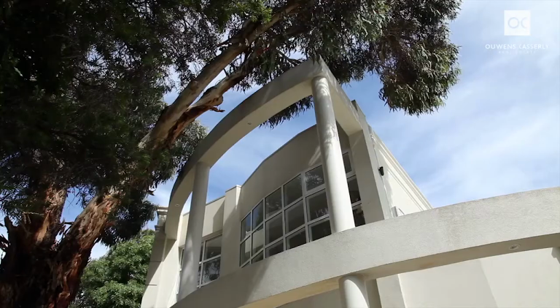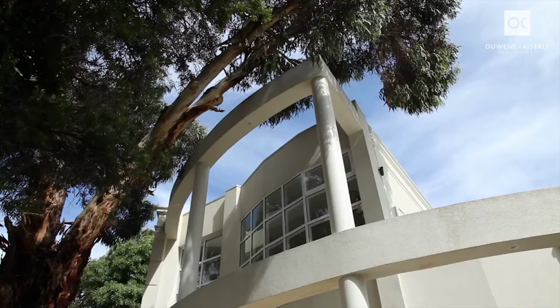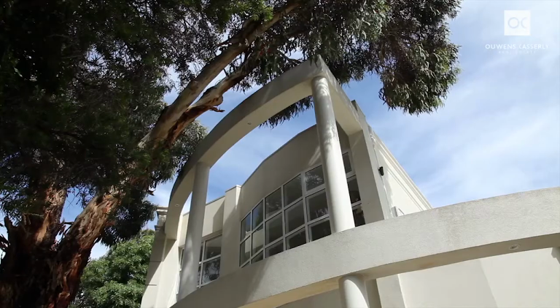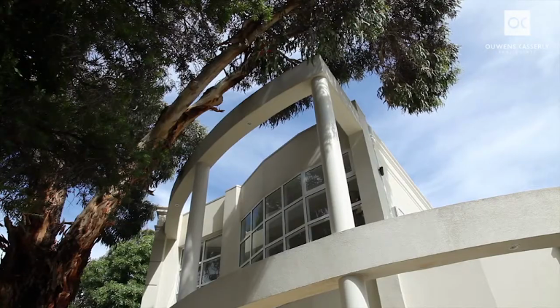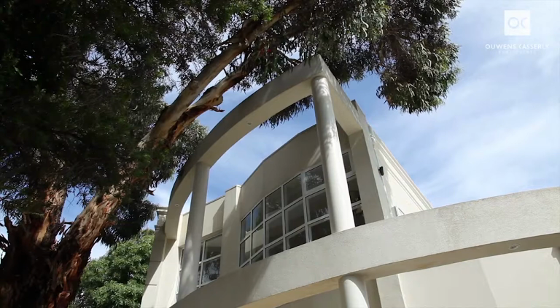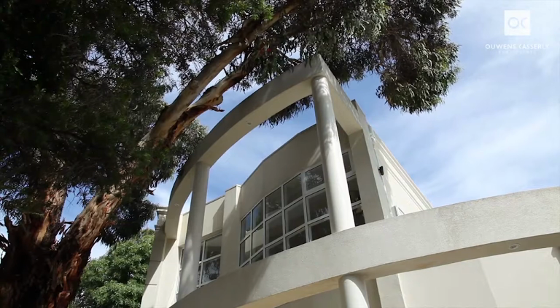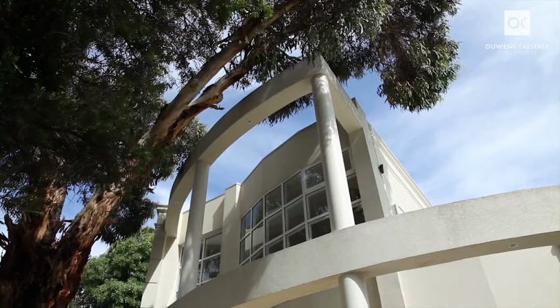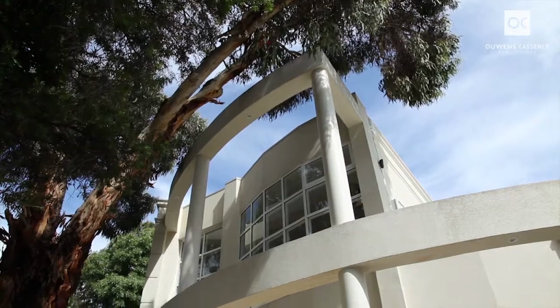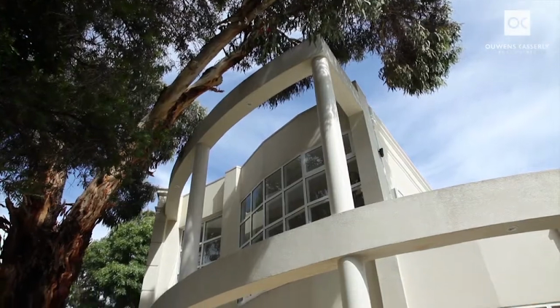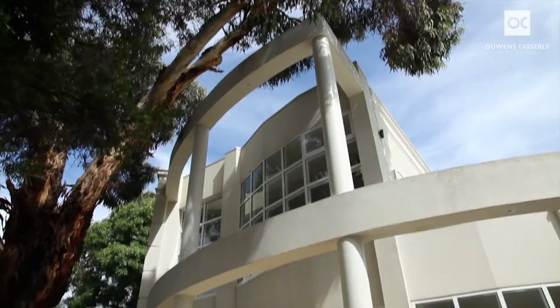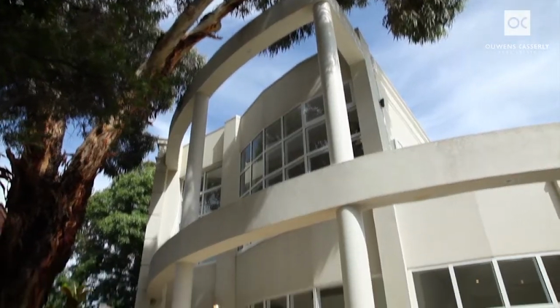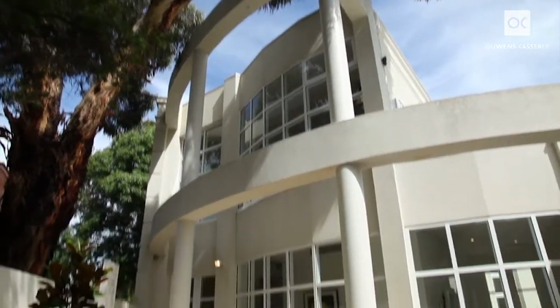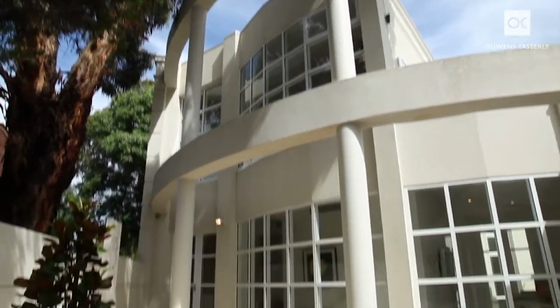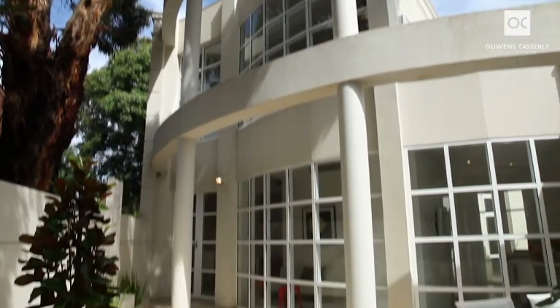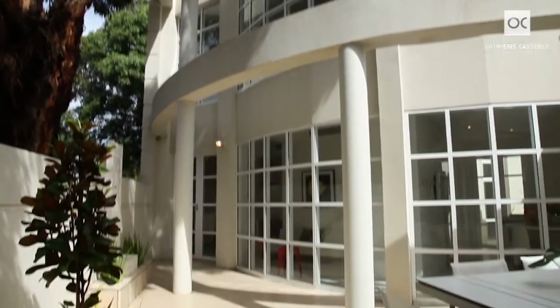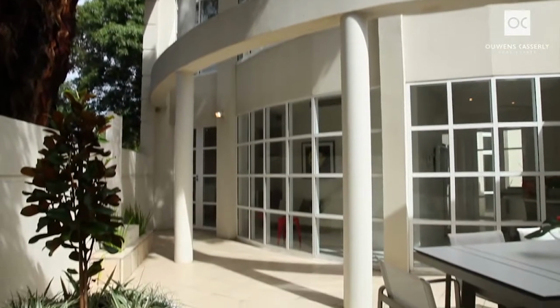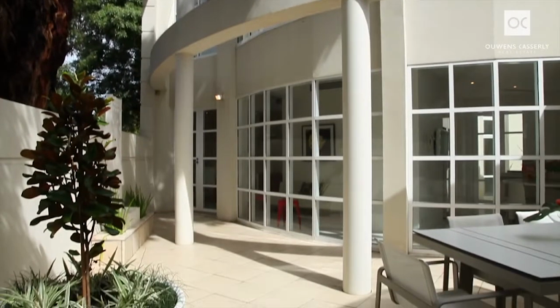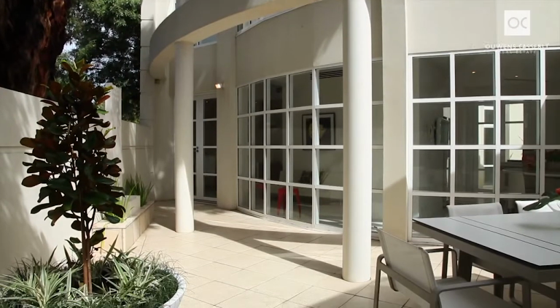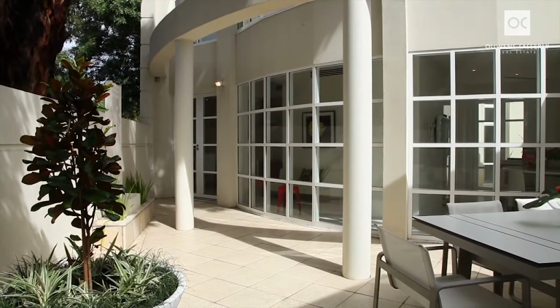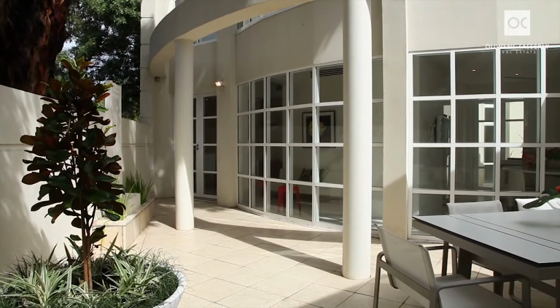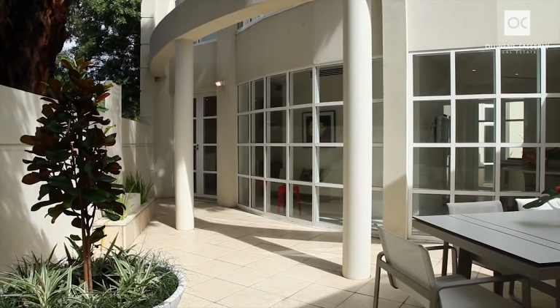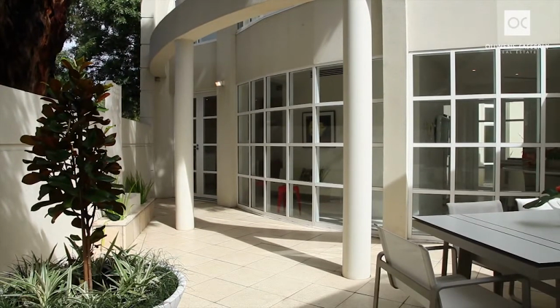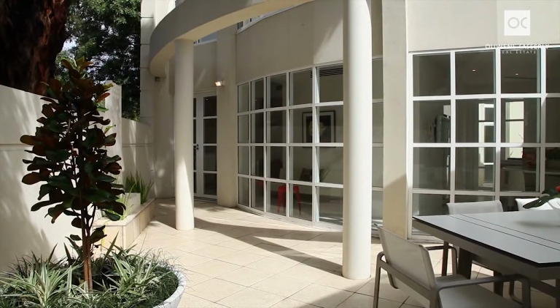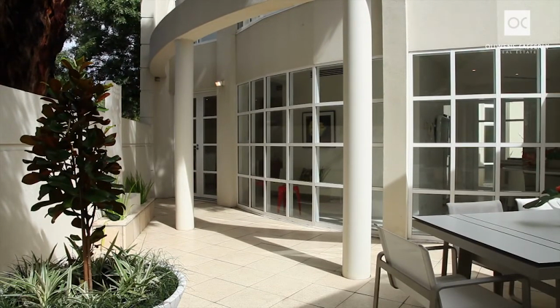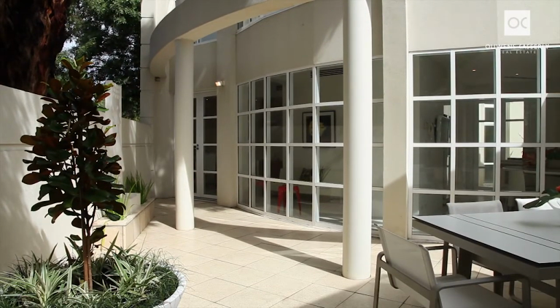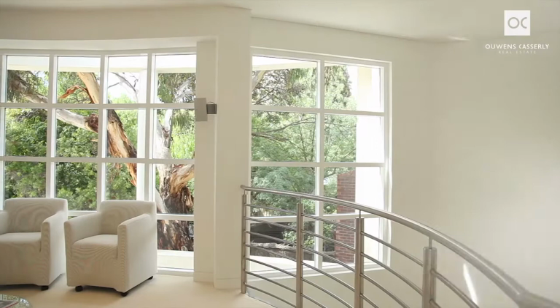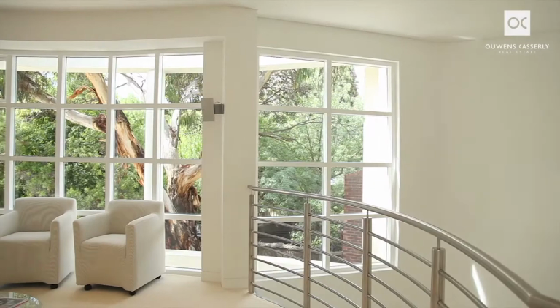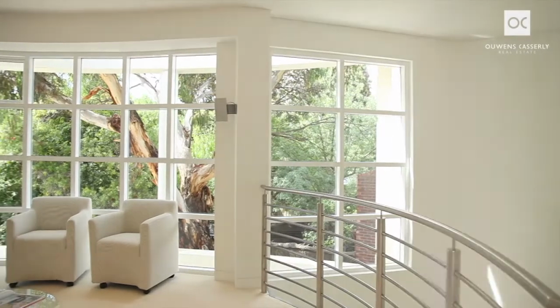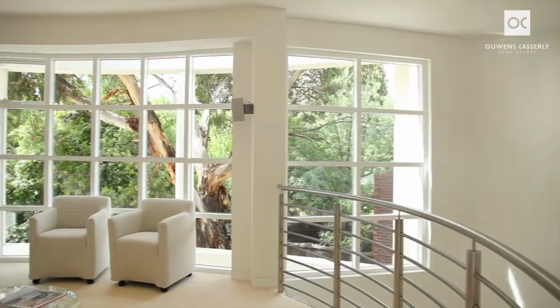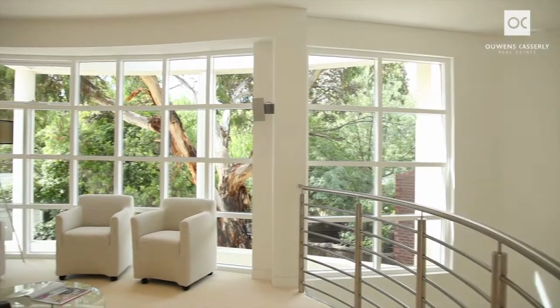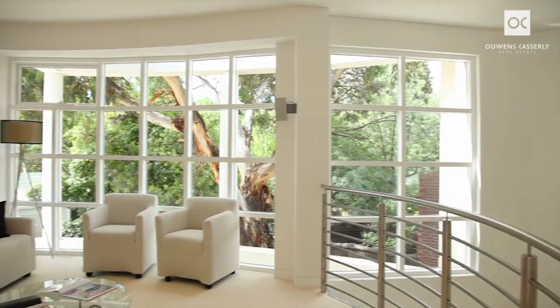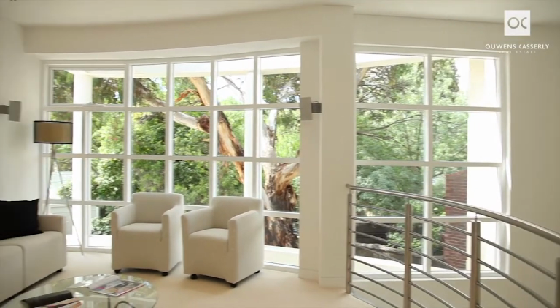A curved wall of sectioned glass allows the northern light to fill the living spaces and creates an artistic, architectural detail.